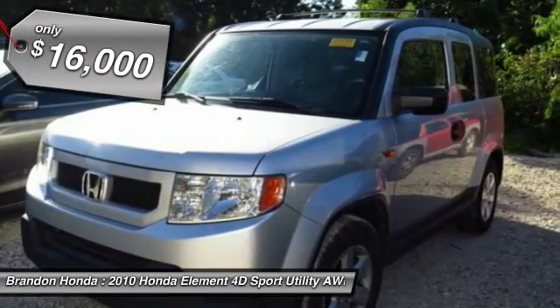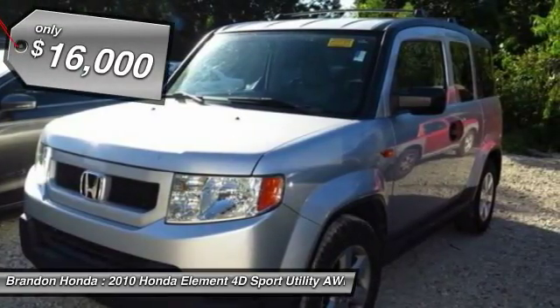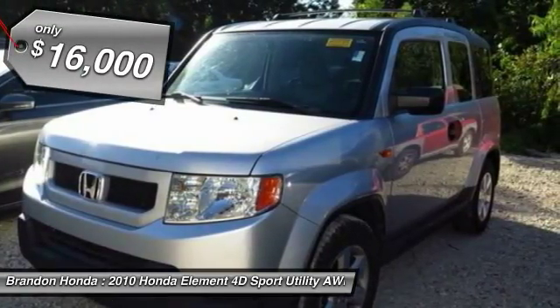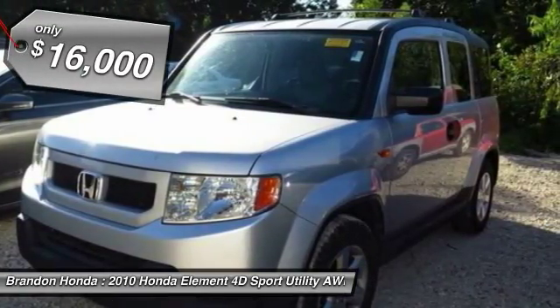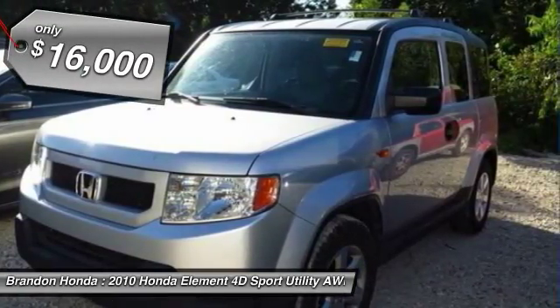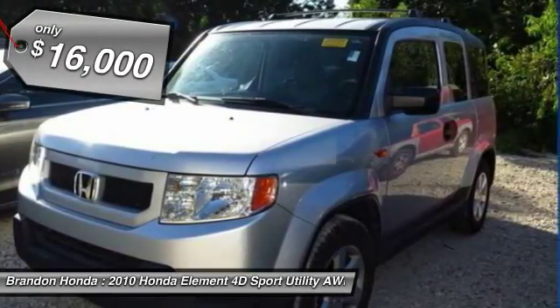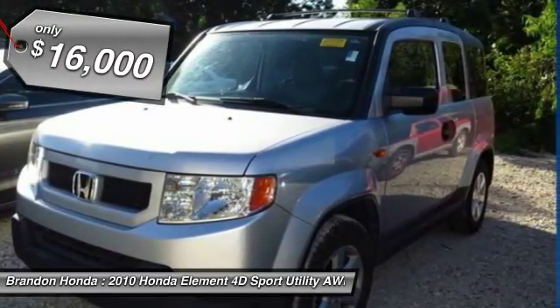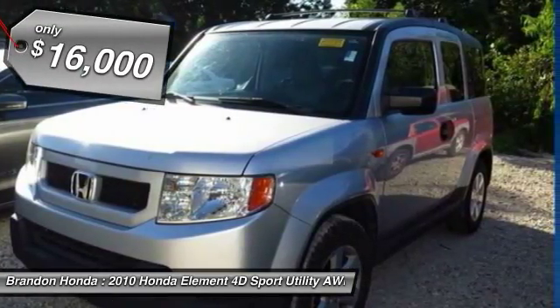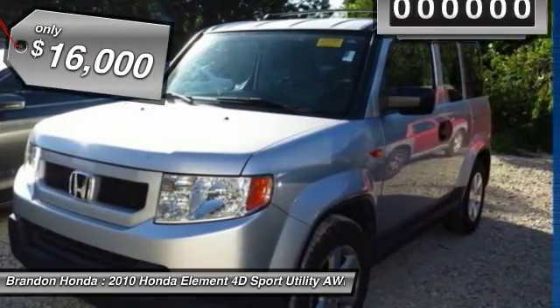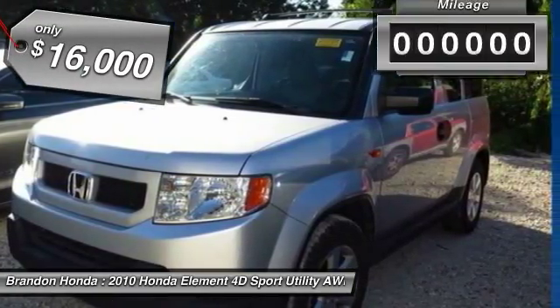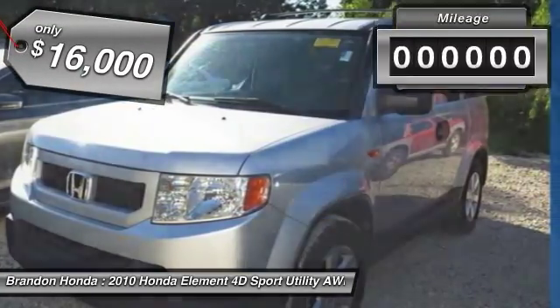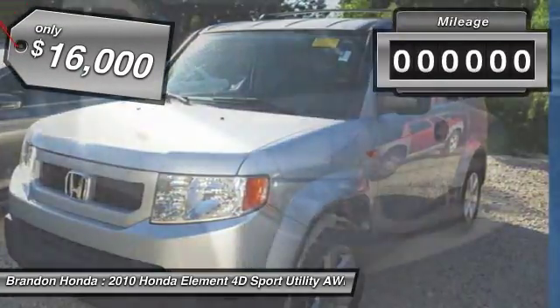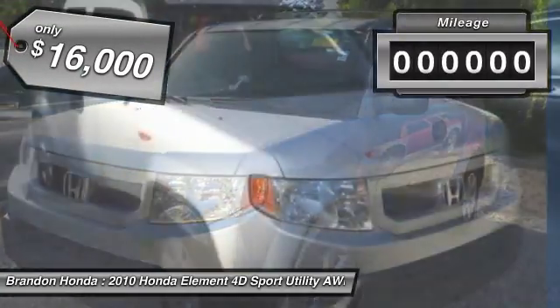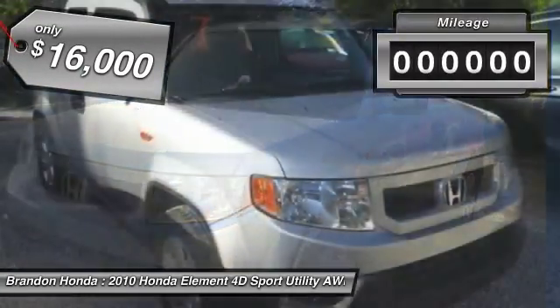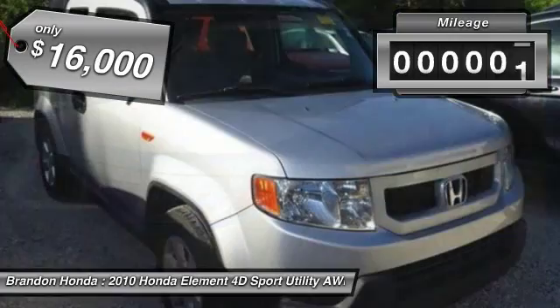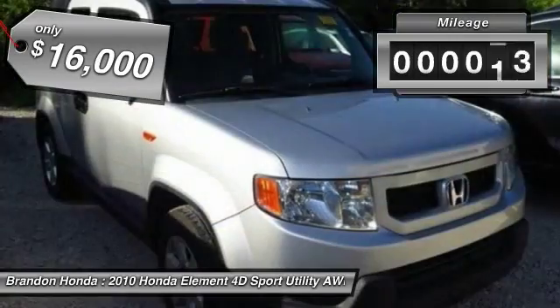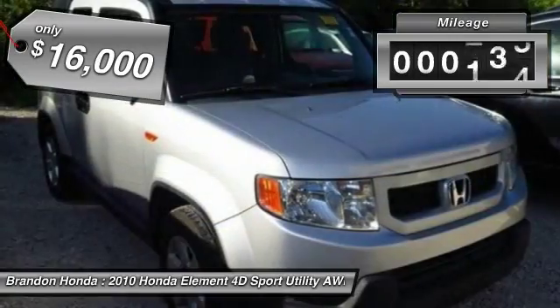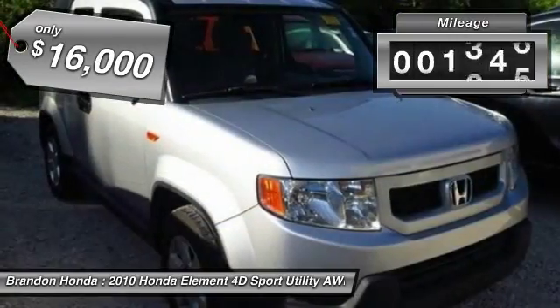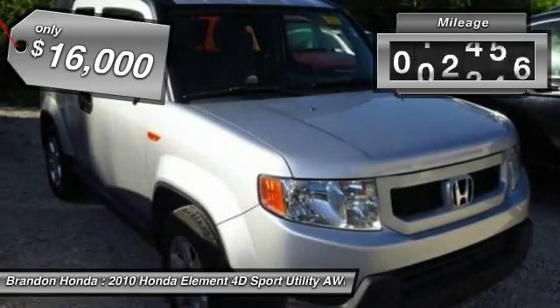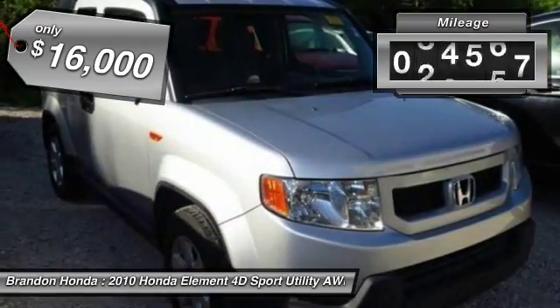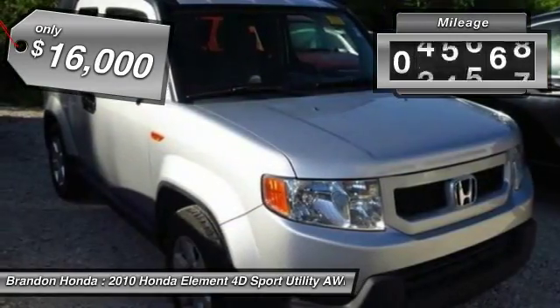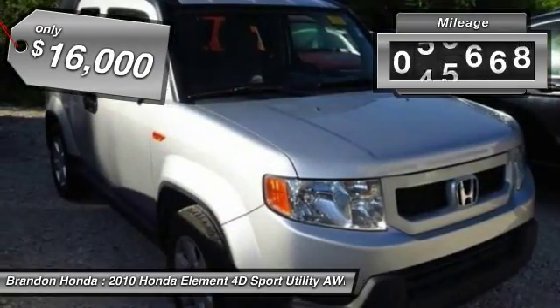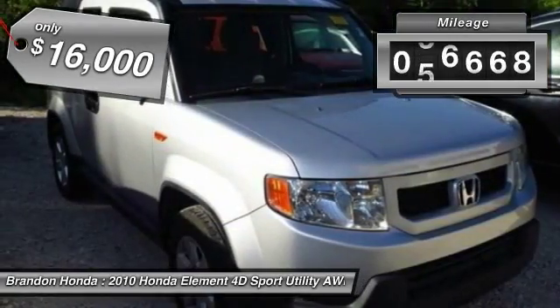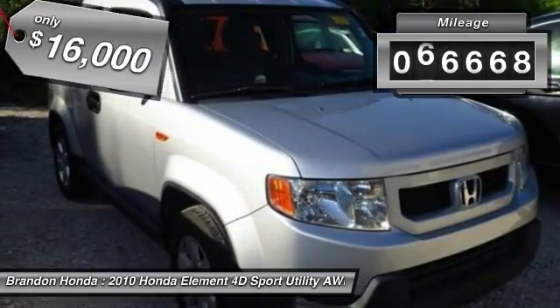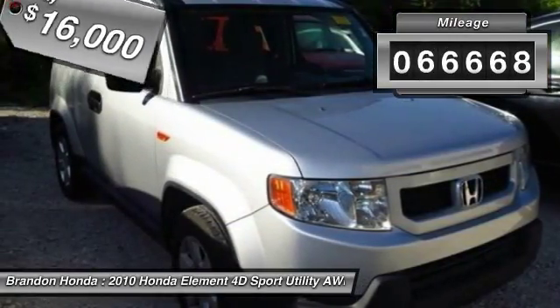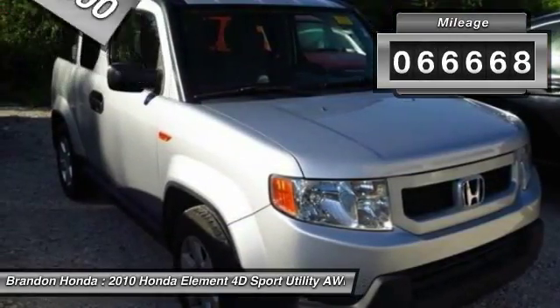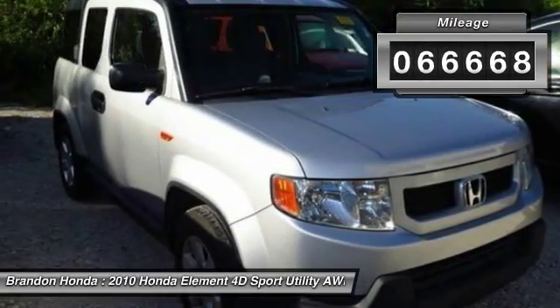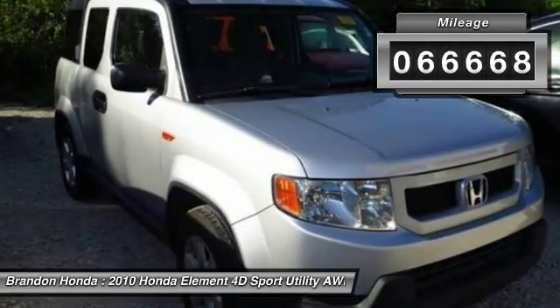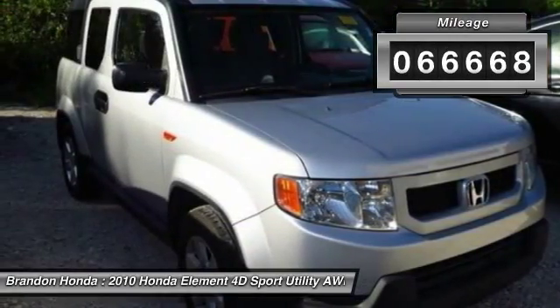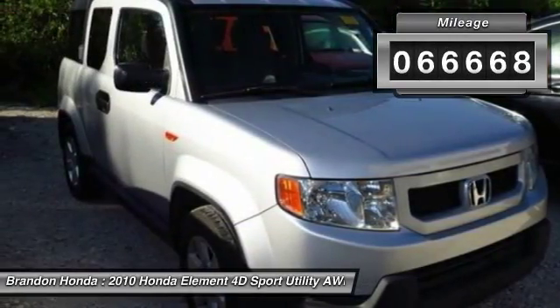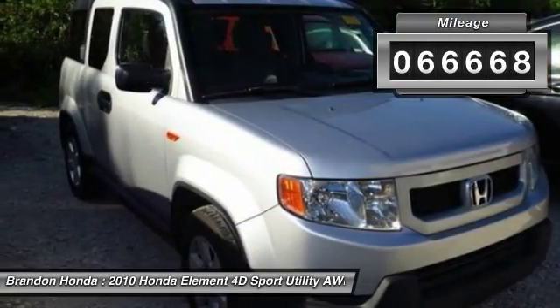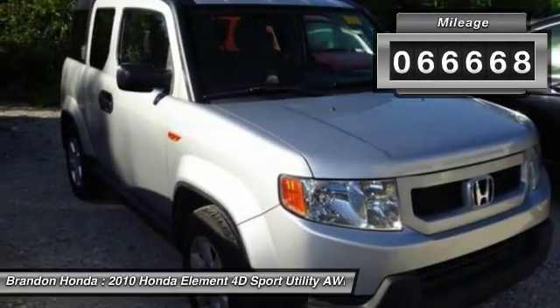And is priced below $20,000. This vehicle has less than 70,000 miles.